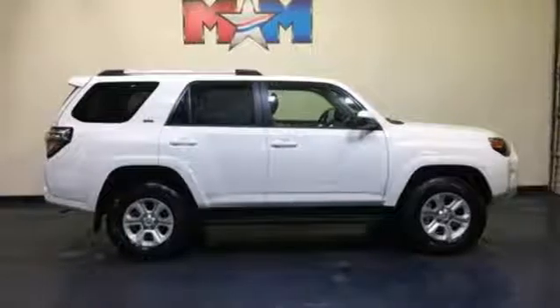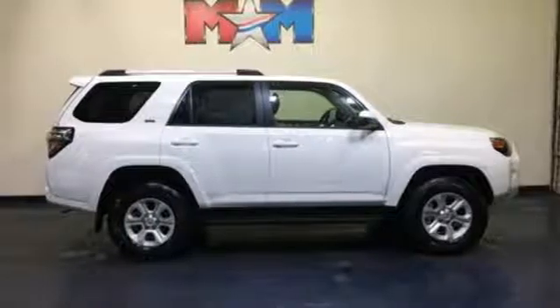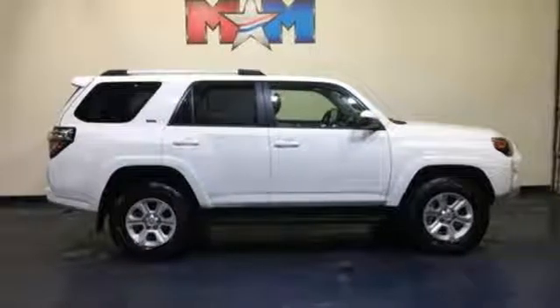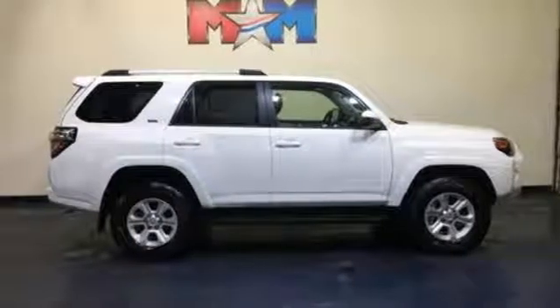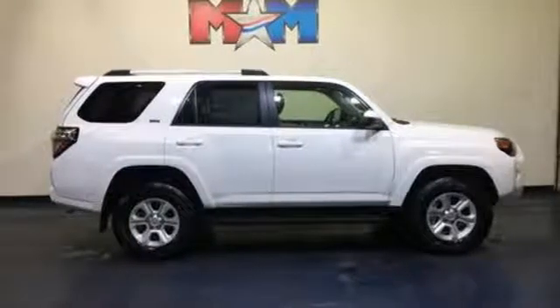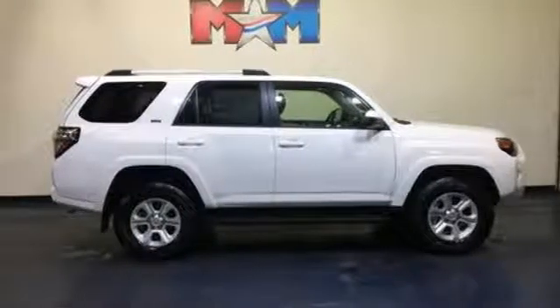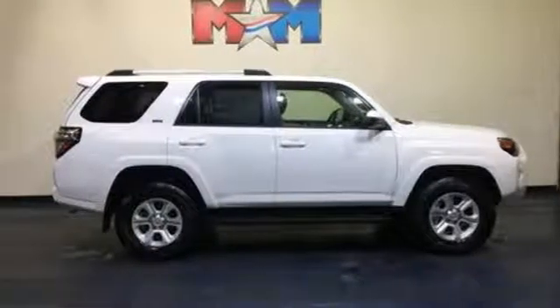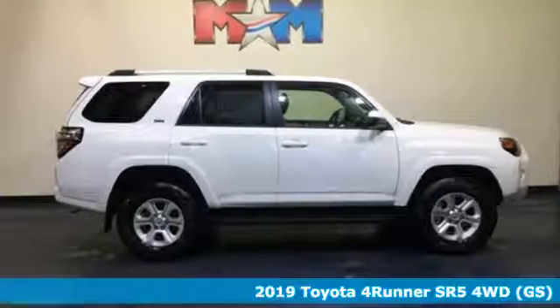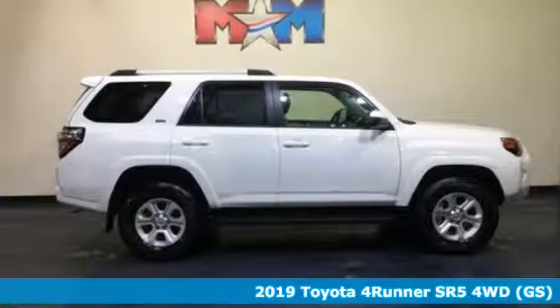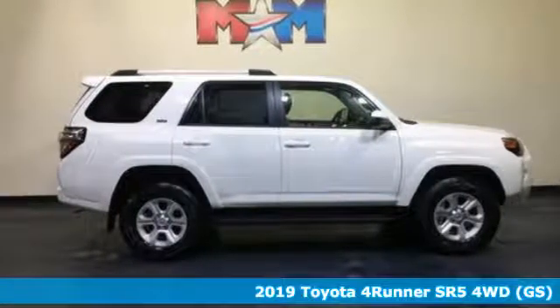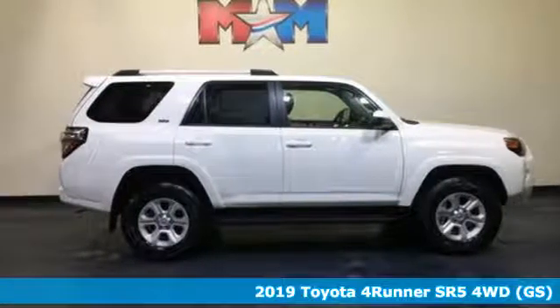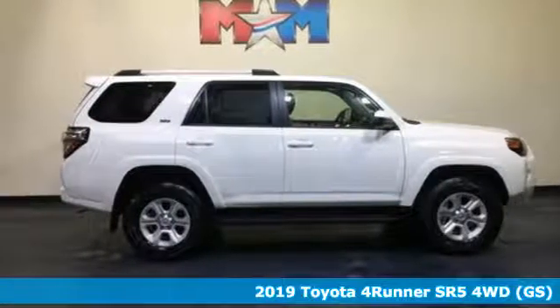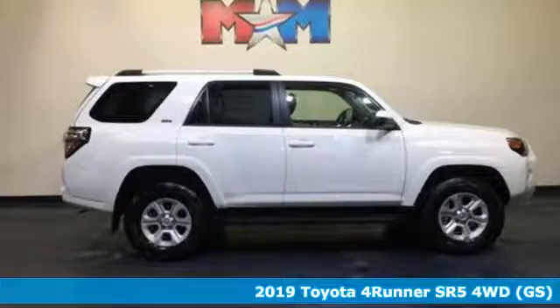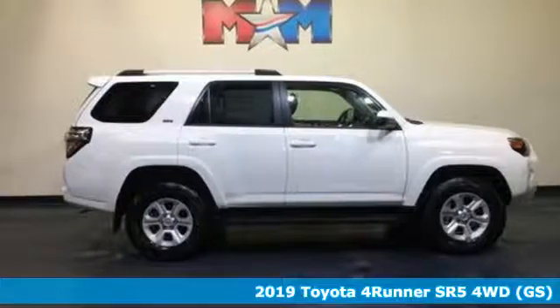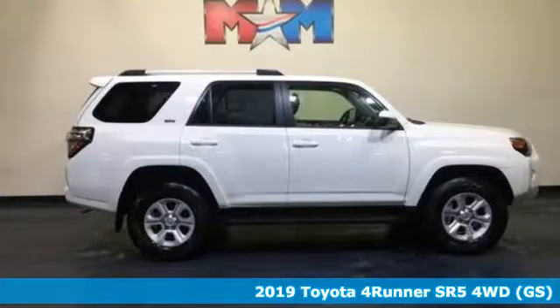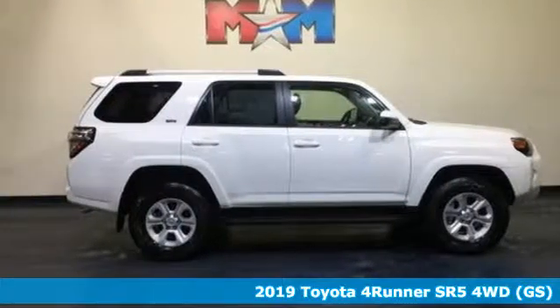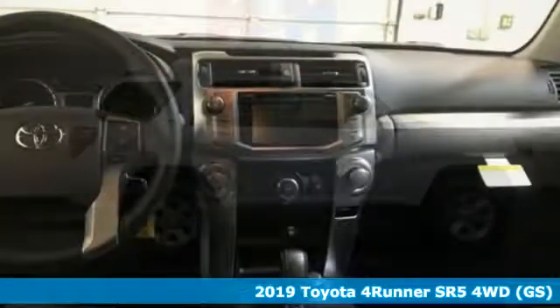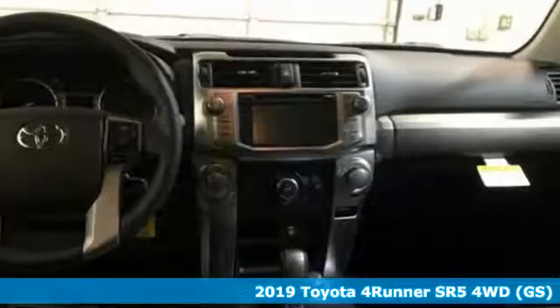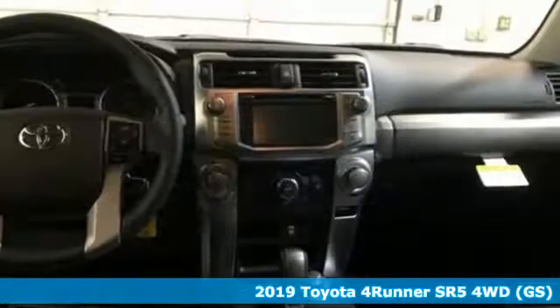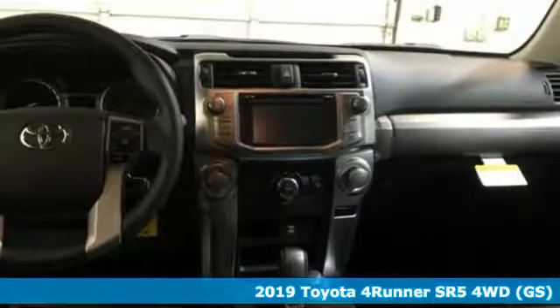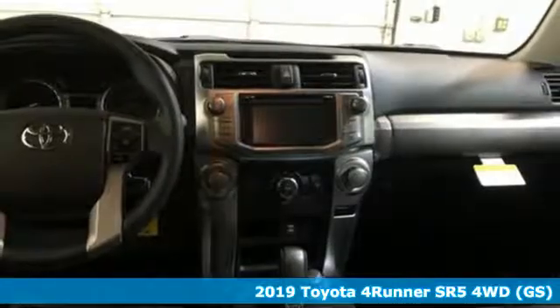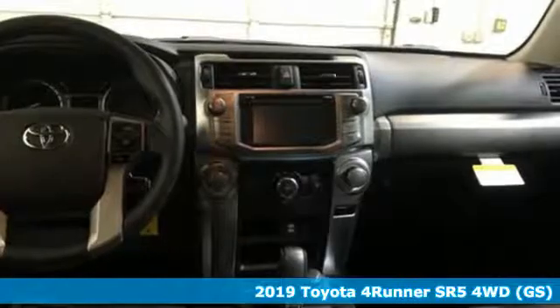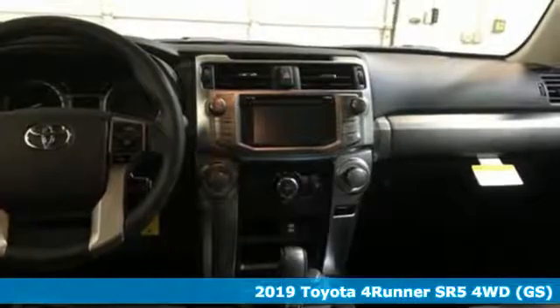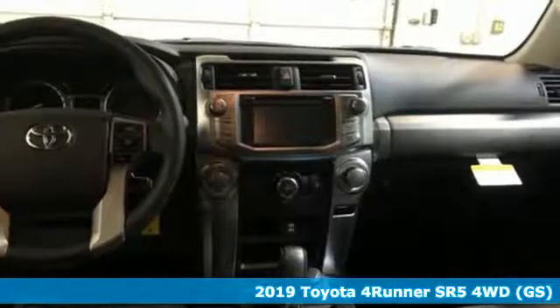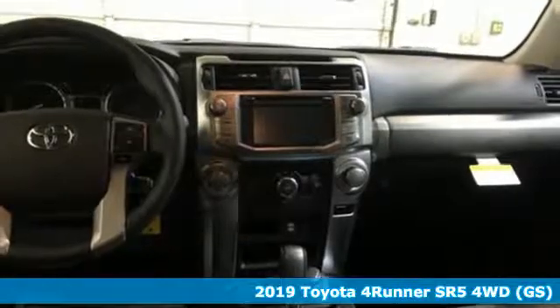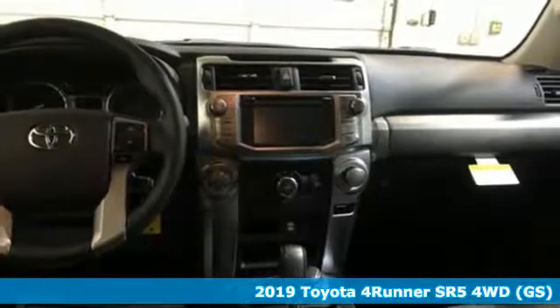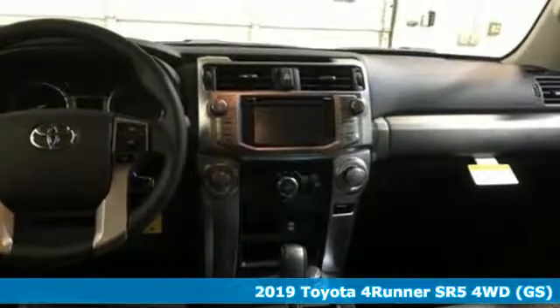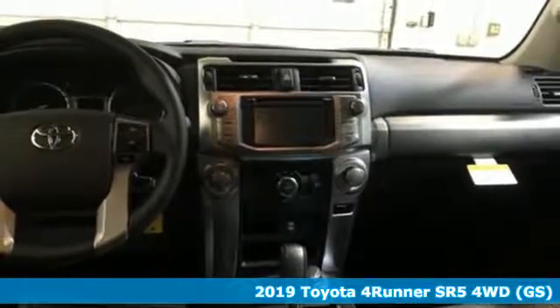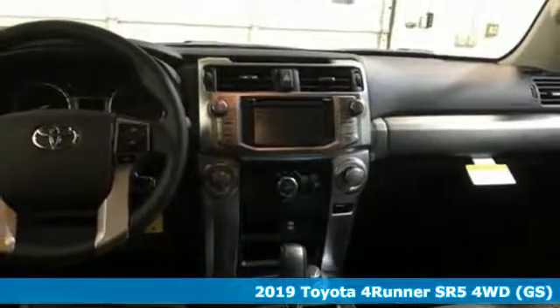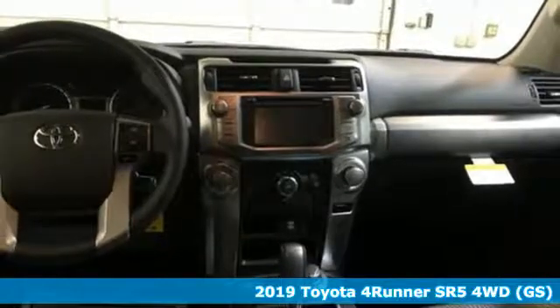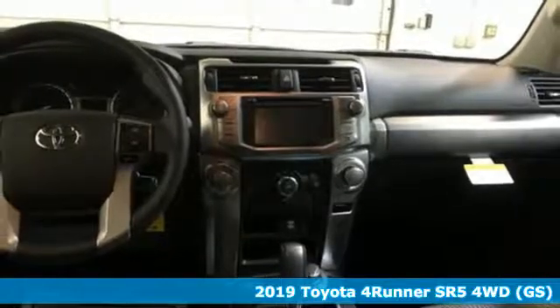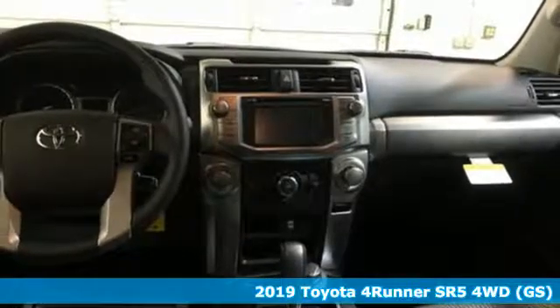It's a new 2019 Toyota 4Runner. When you're looking for comfort, convenience, and quality, you think Toyota.